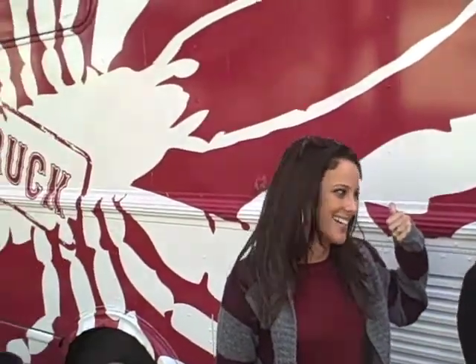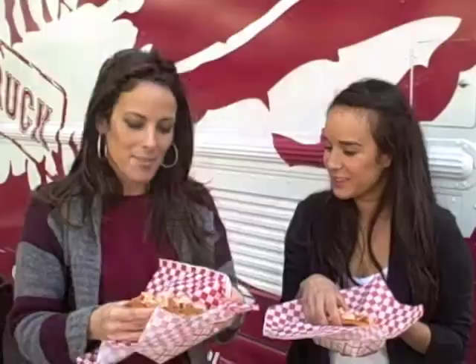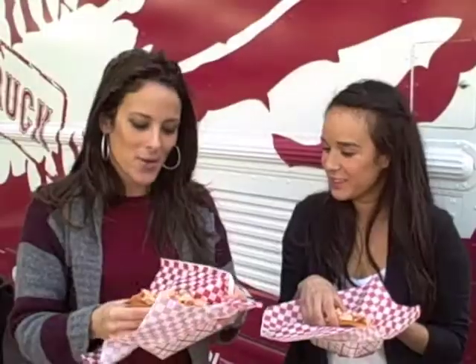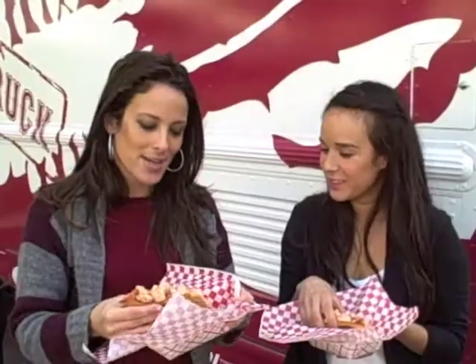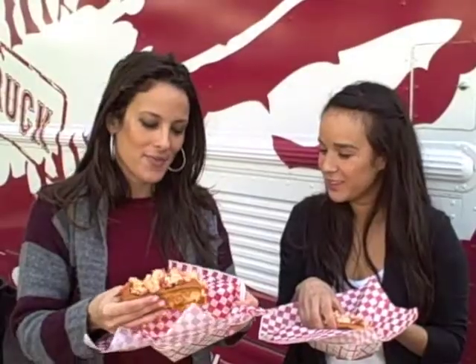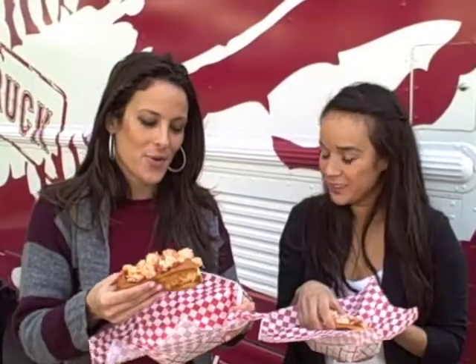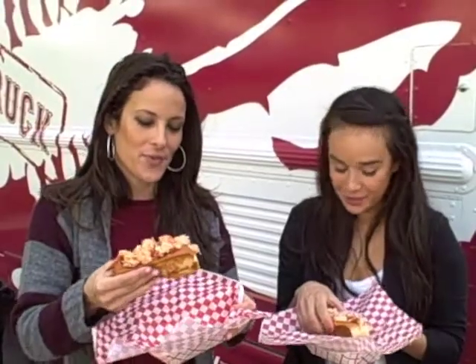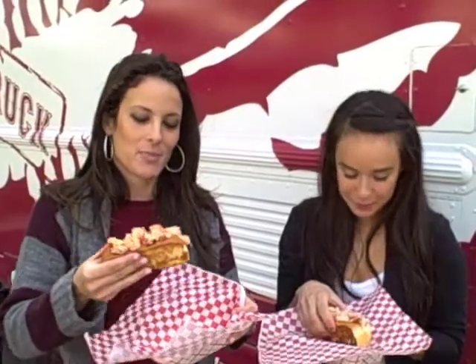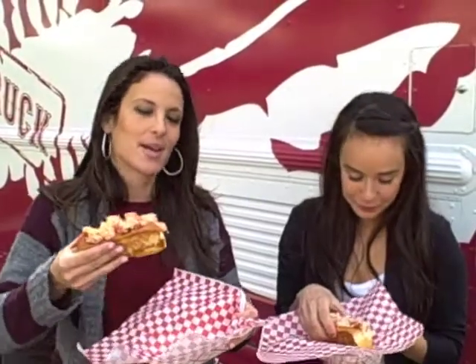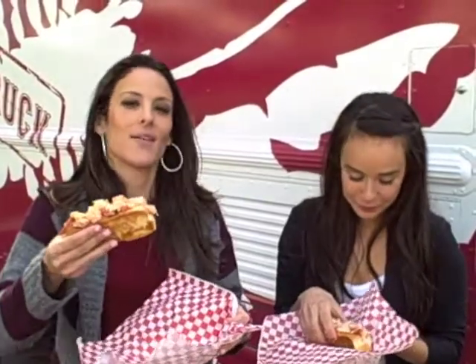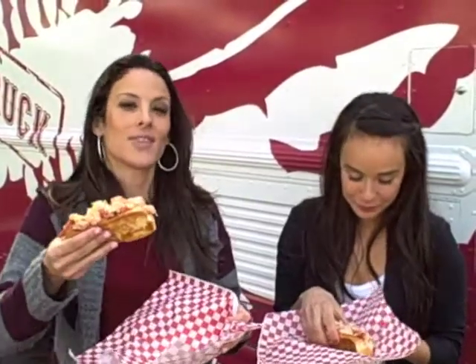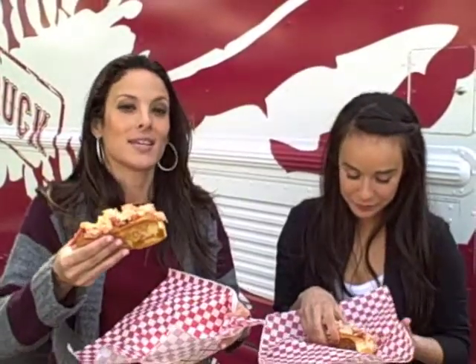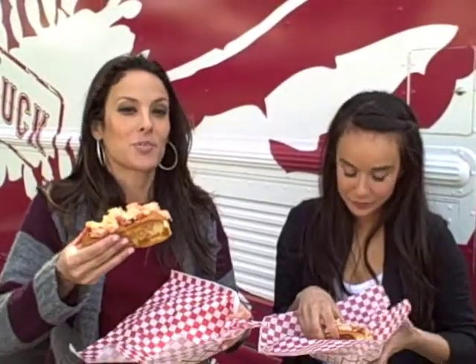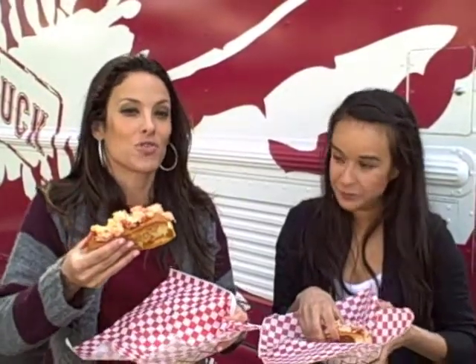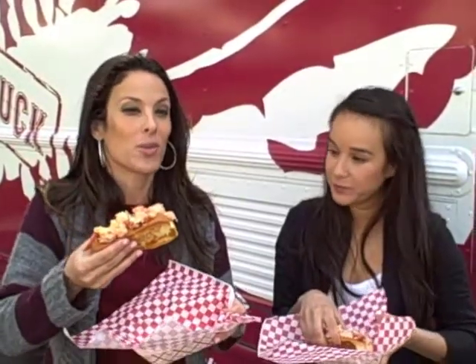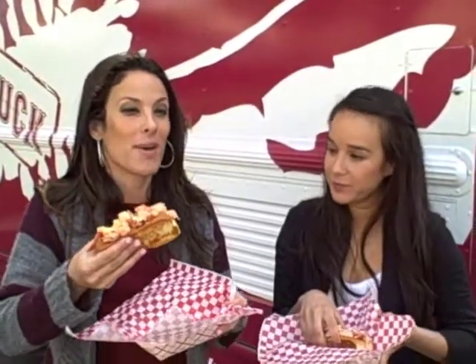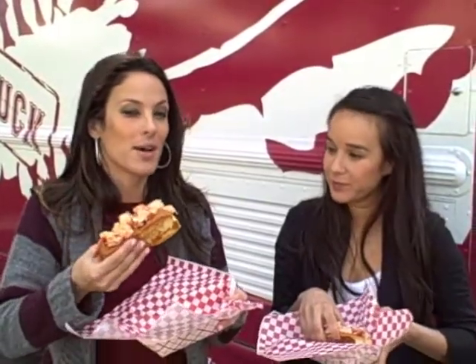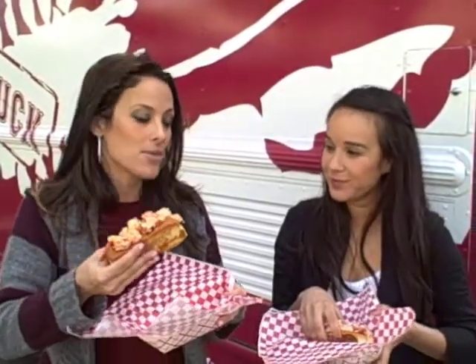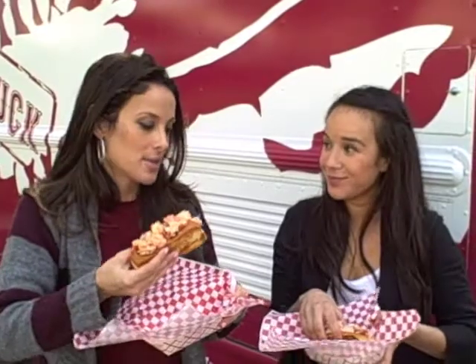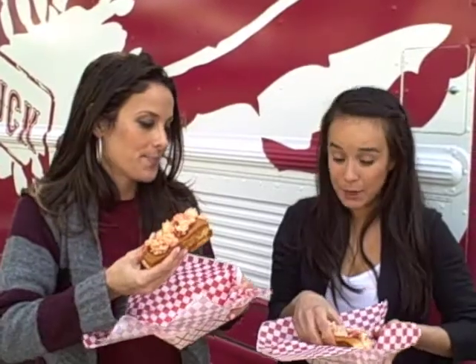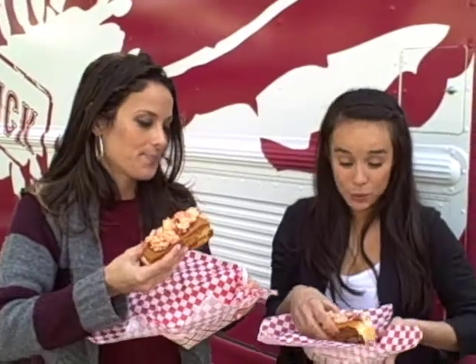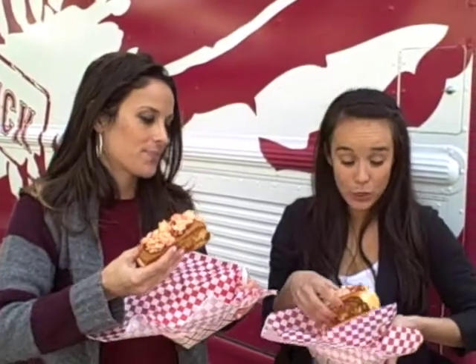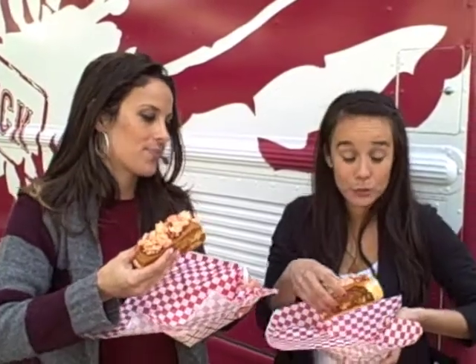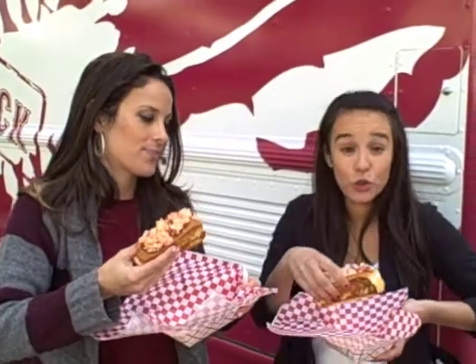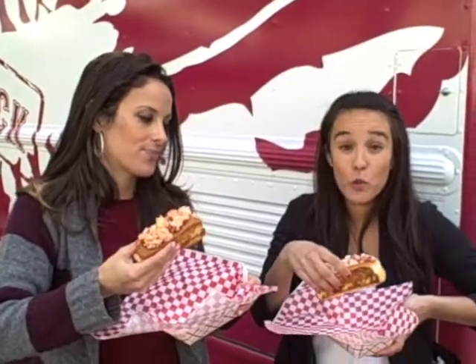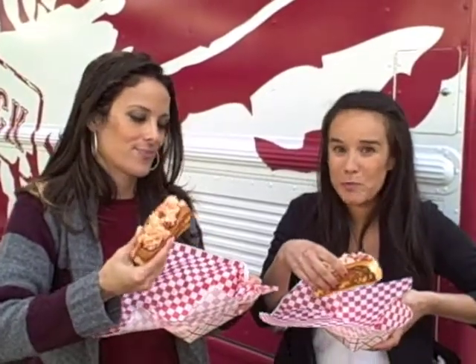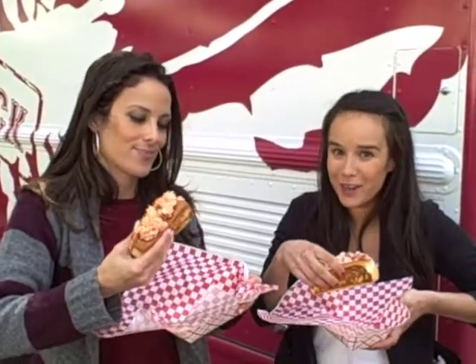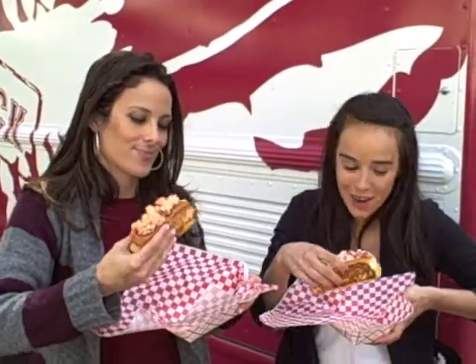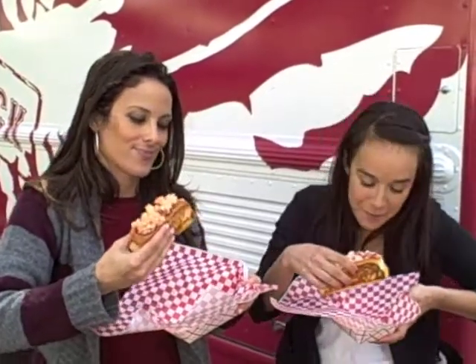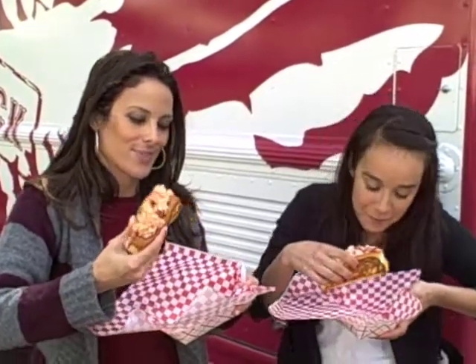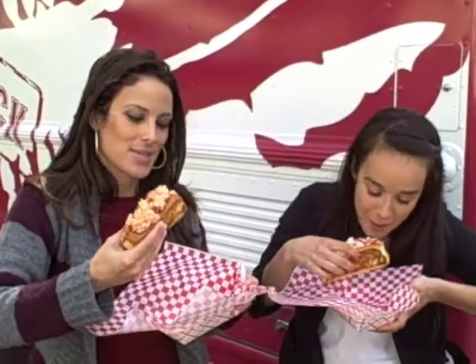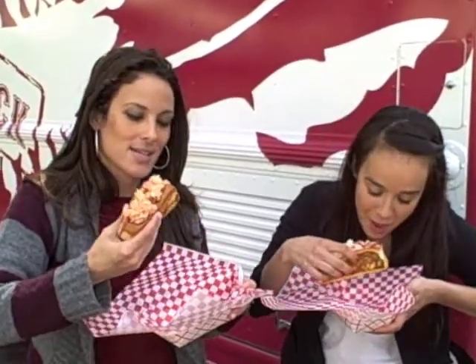I'm going in for a first bite of the Lobster Roll with Mayo, and she's doing the Lobster Roll with Butter. Going in.